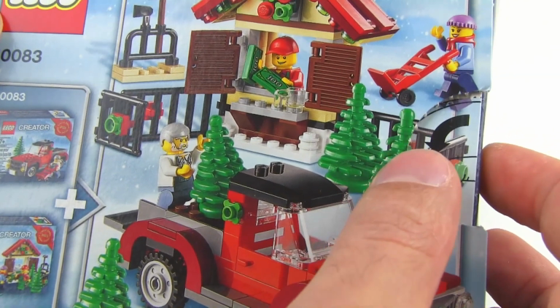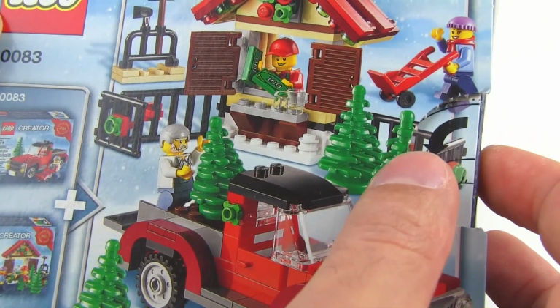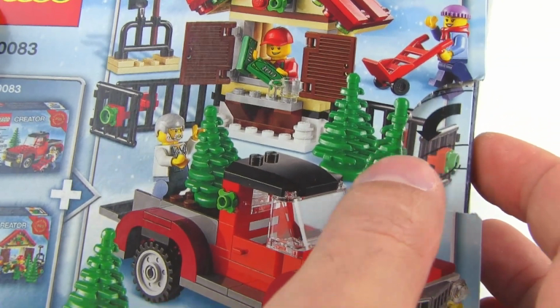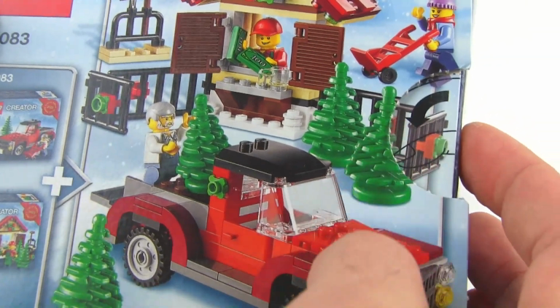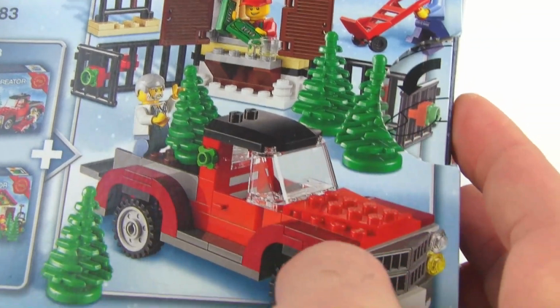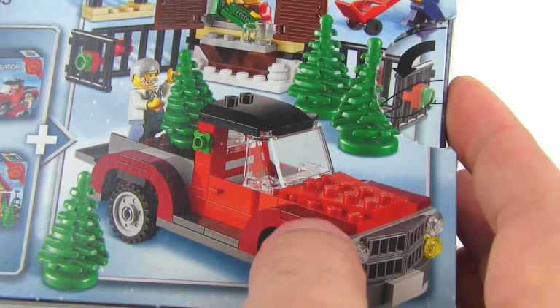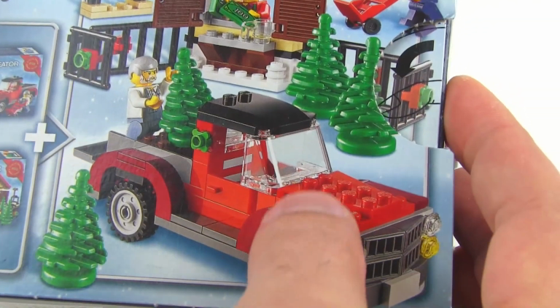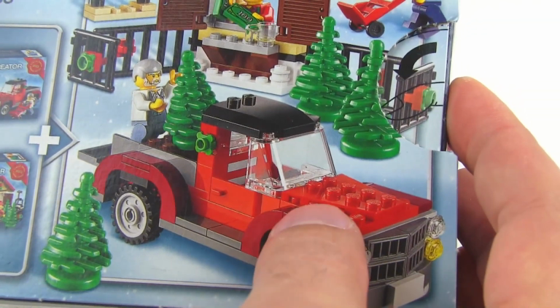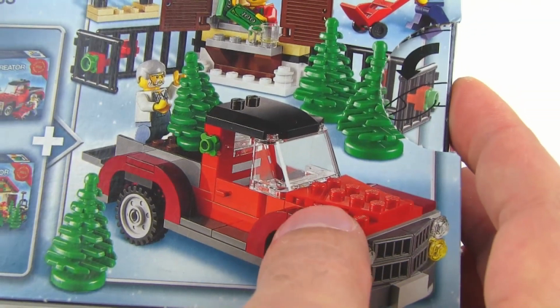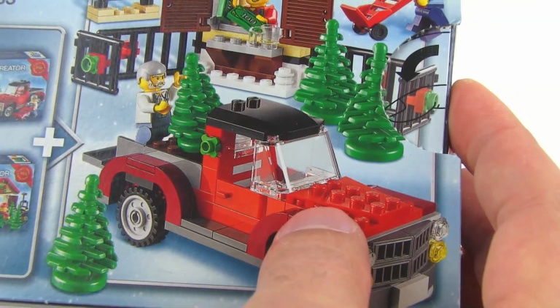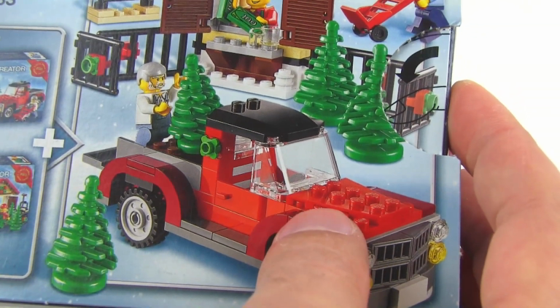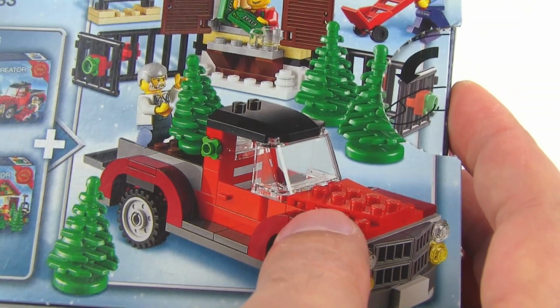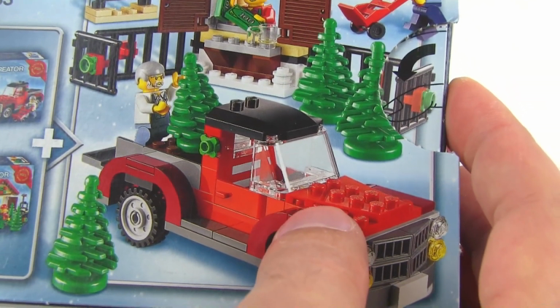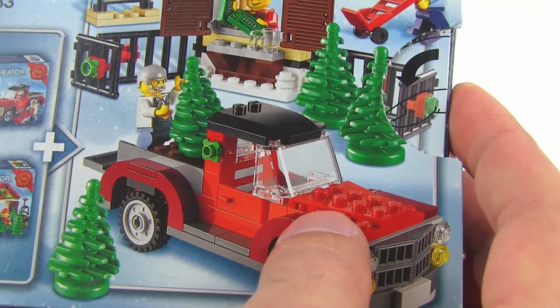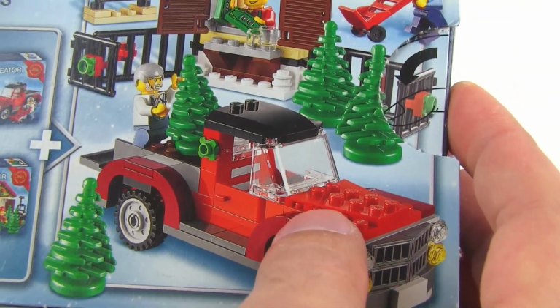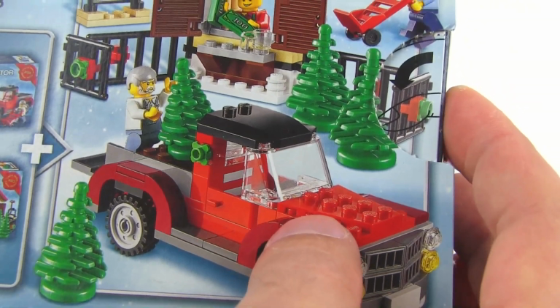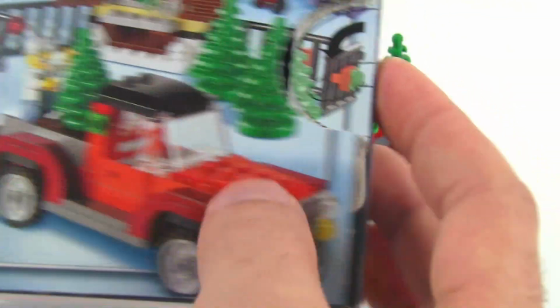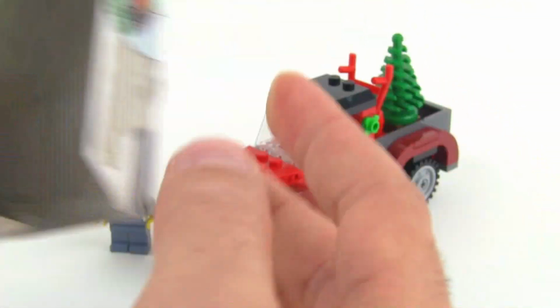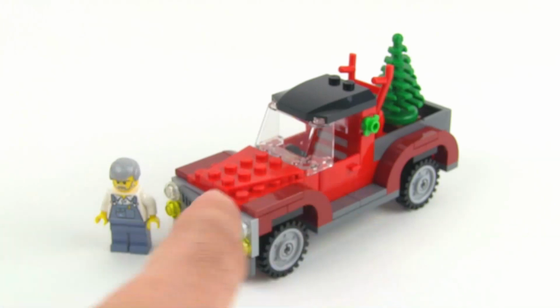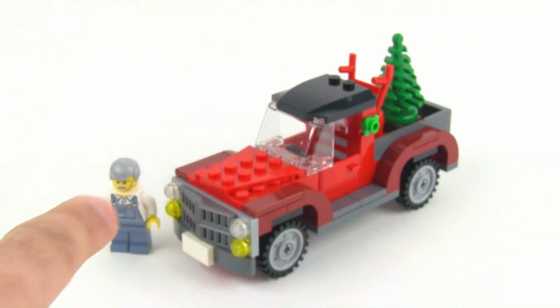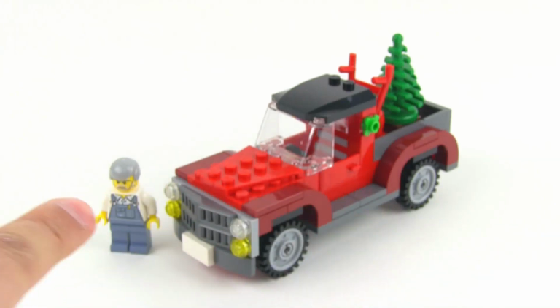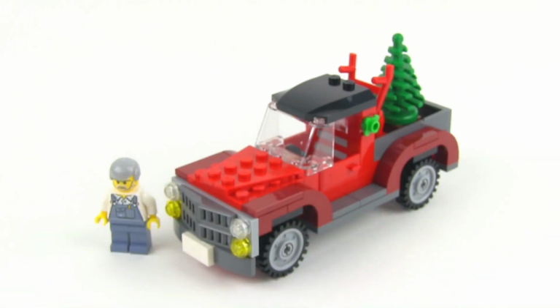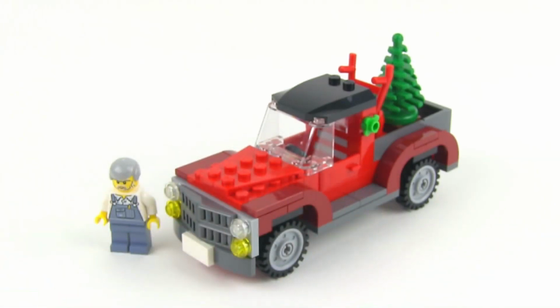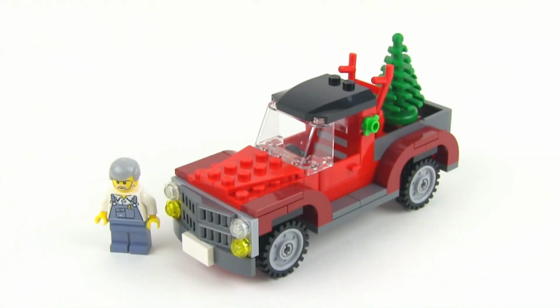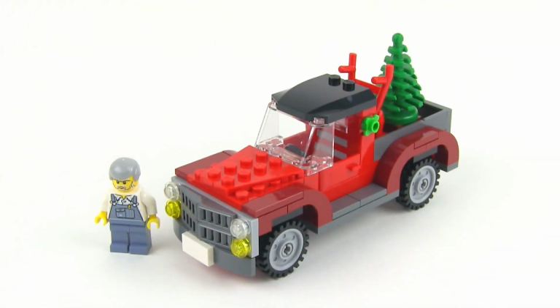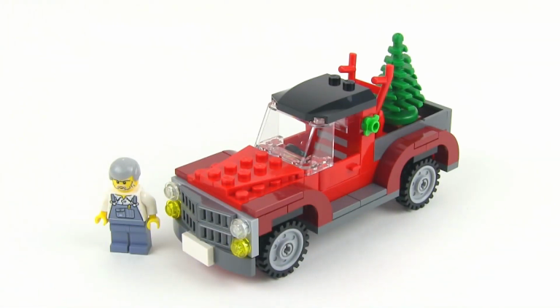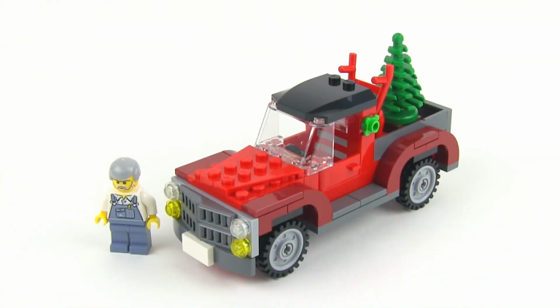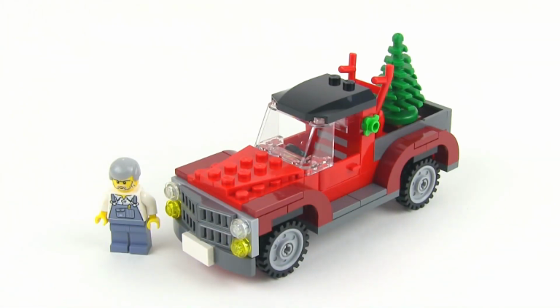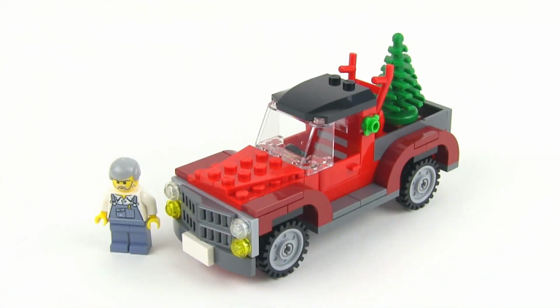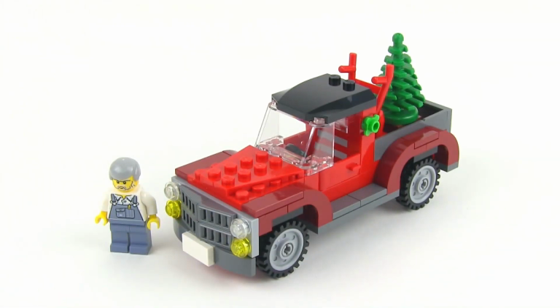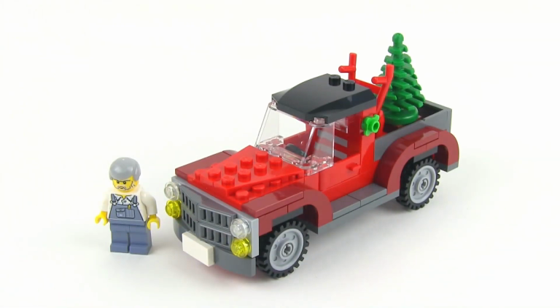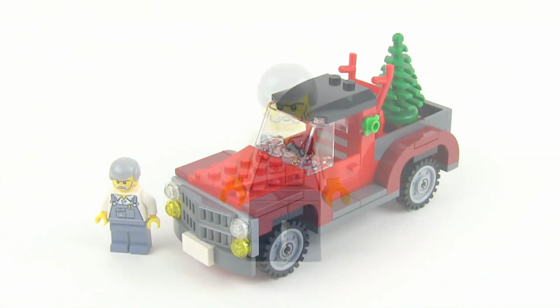Or you can use this as being just a guy who just bought a Christmas tree and is now going to take it away.